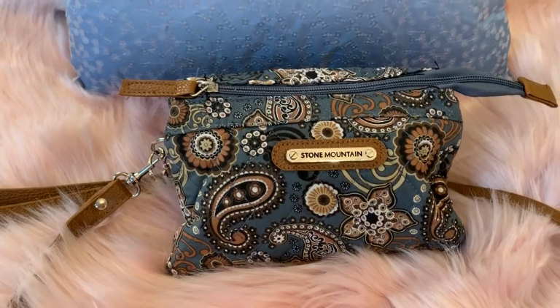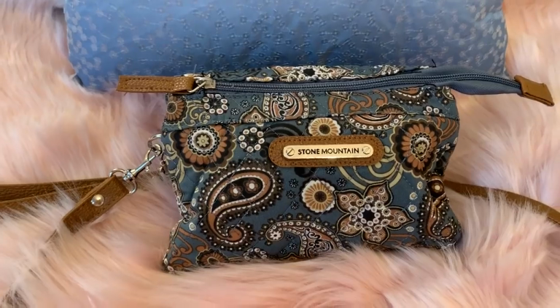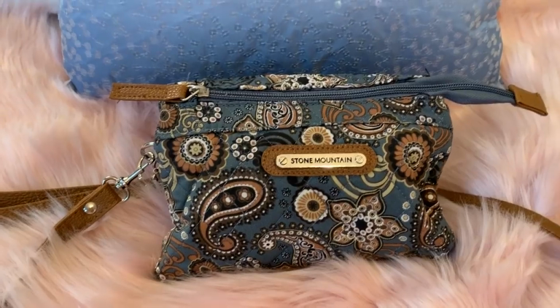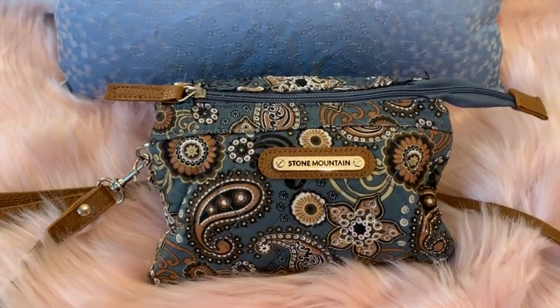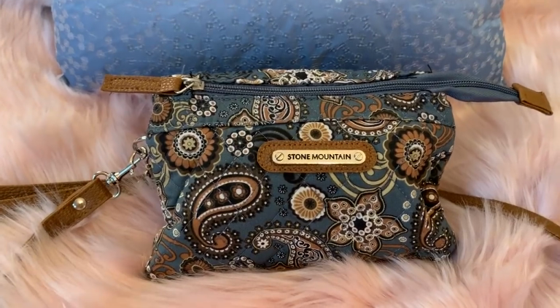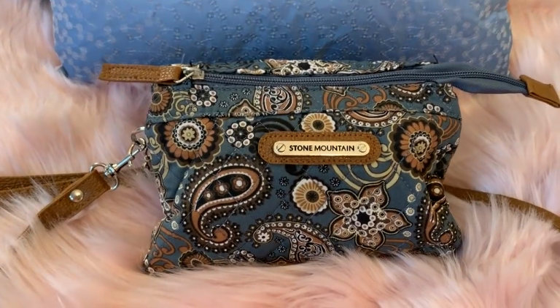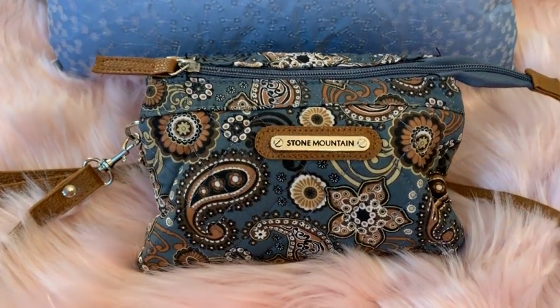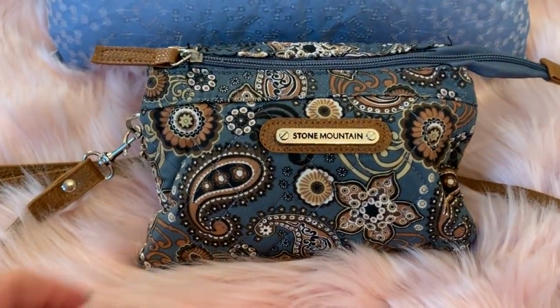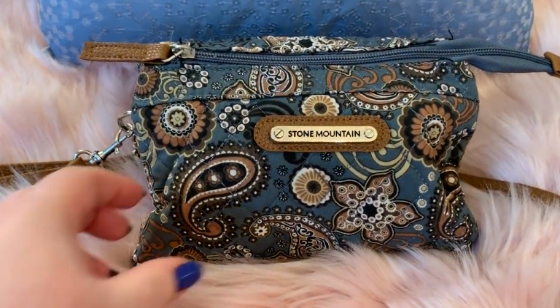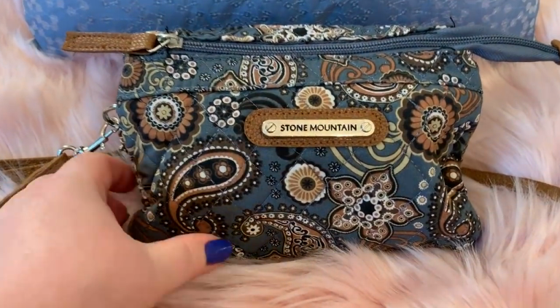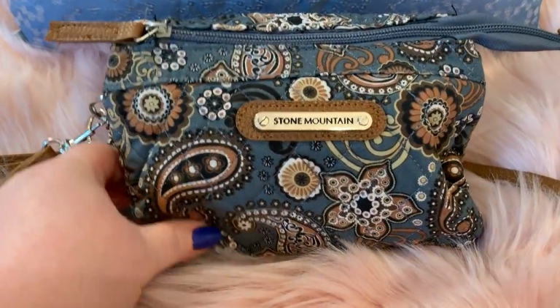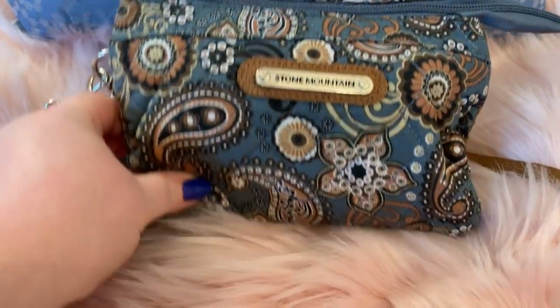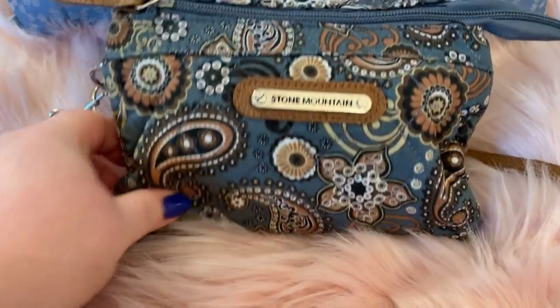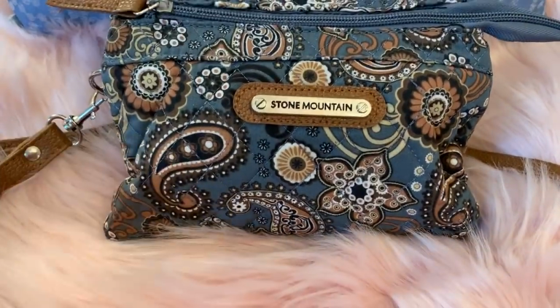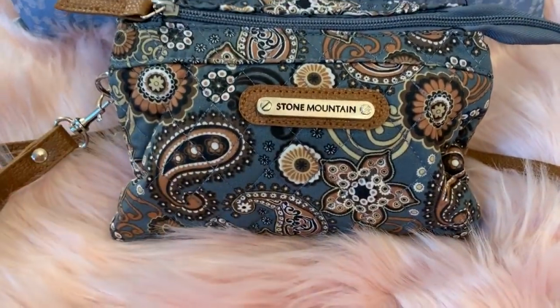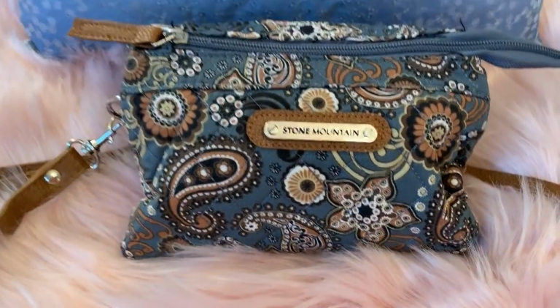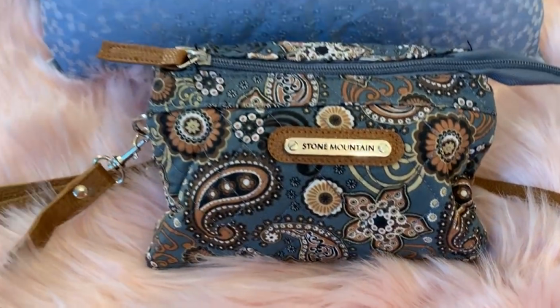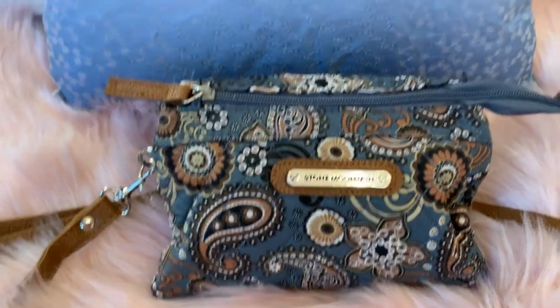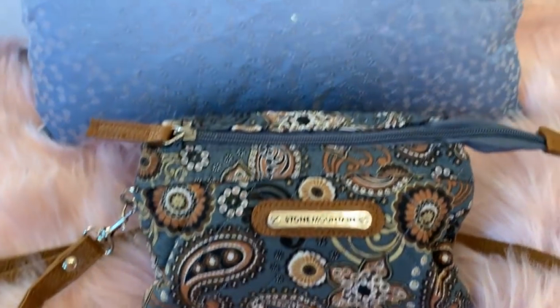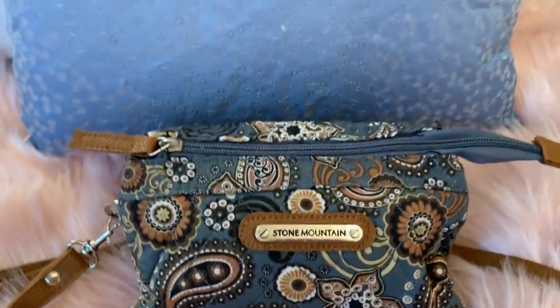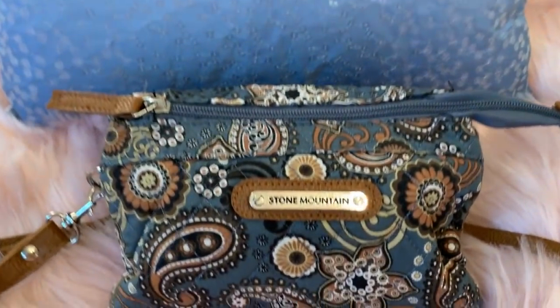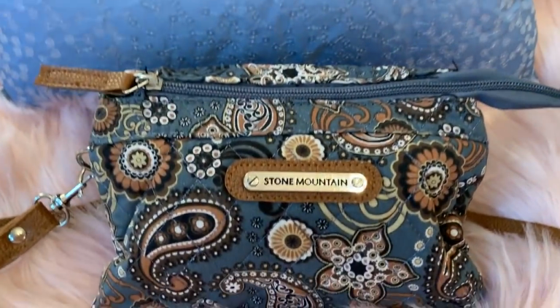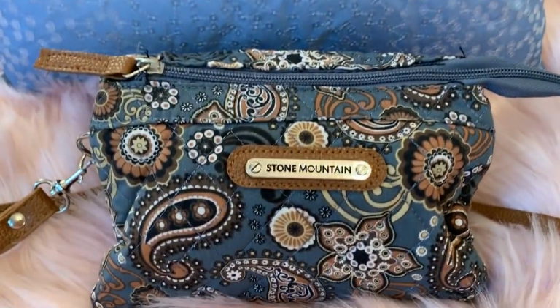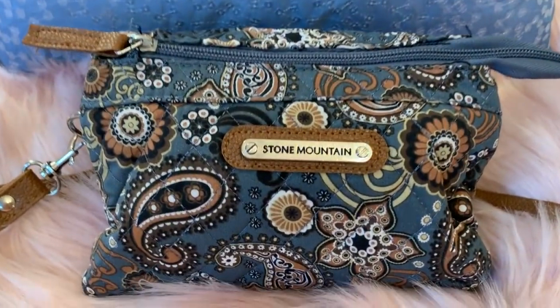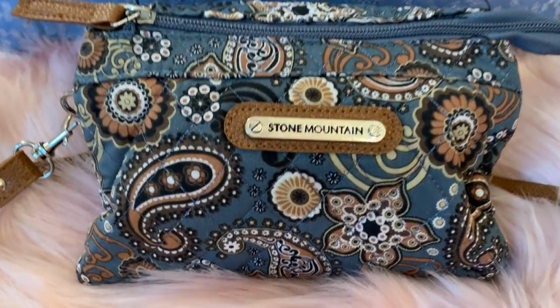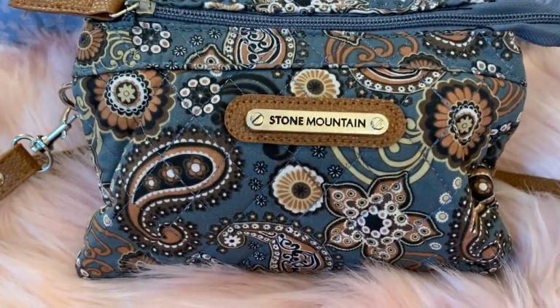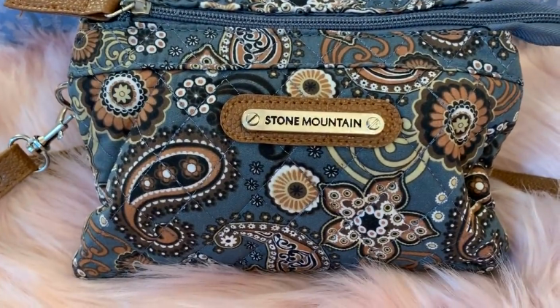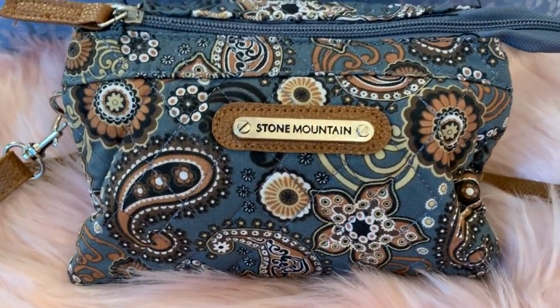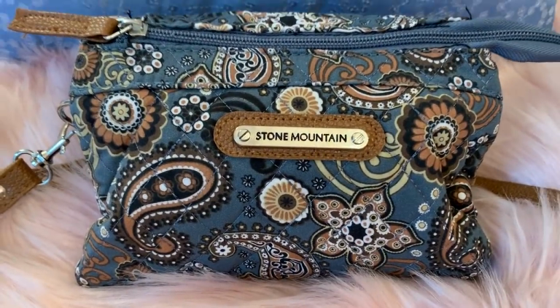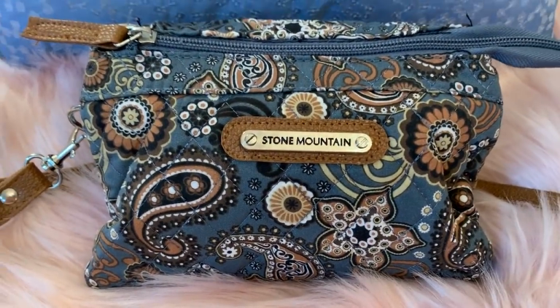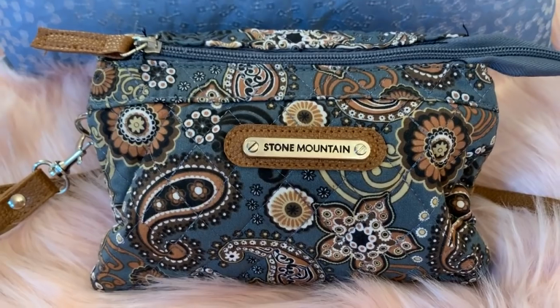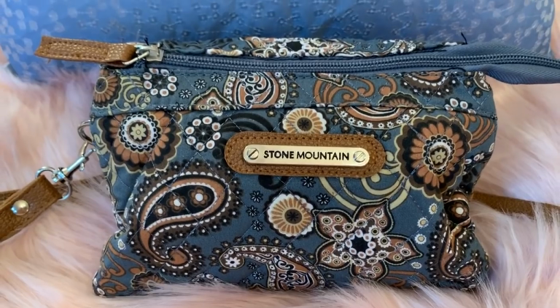Hey y'all, welcome back to my channel. I wanted to do a quick video on this cute crossbody.